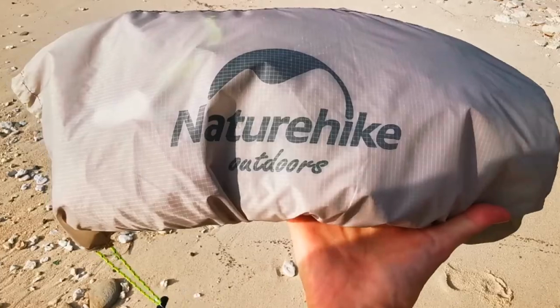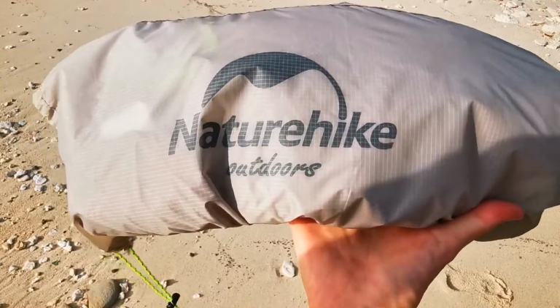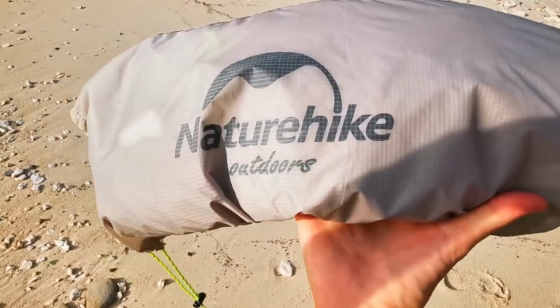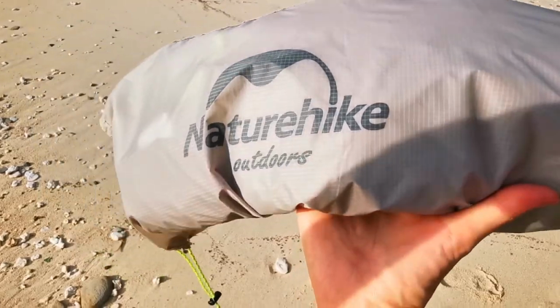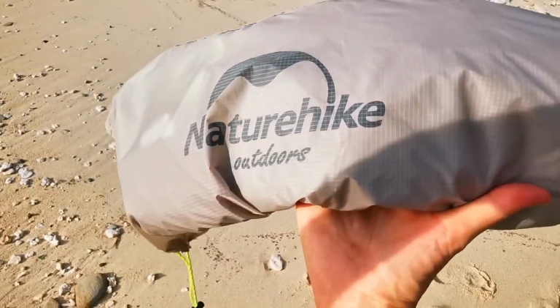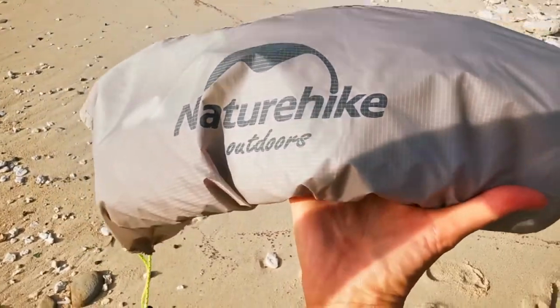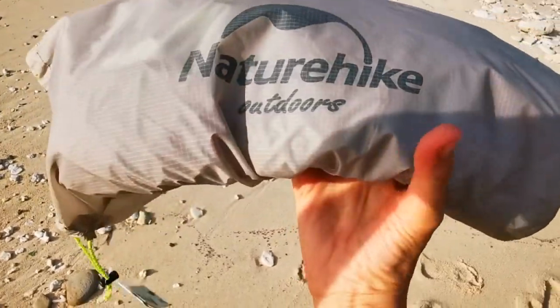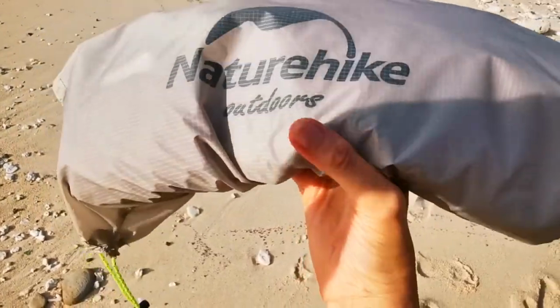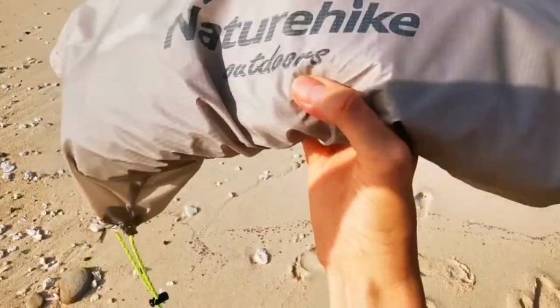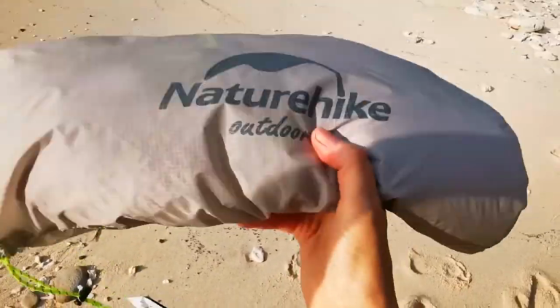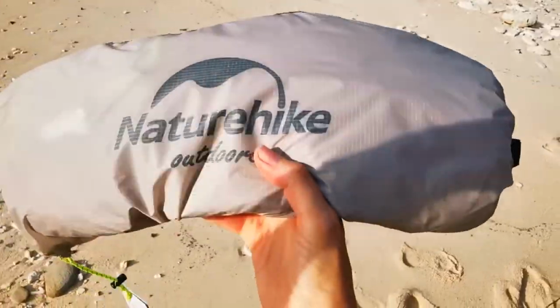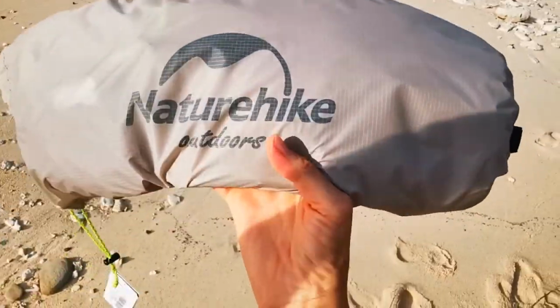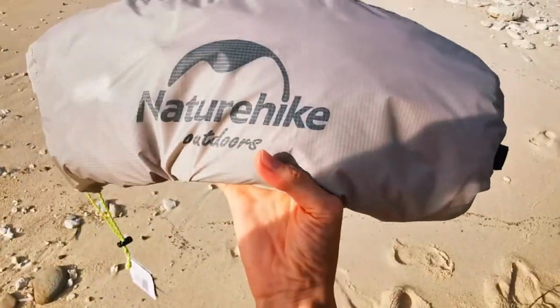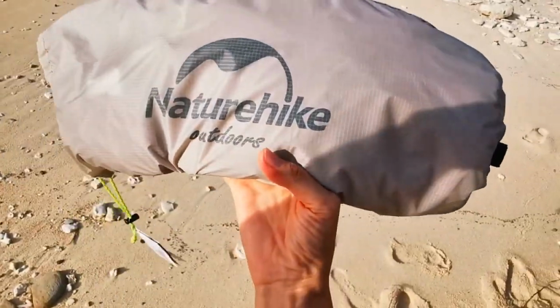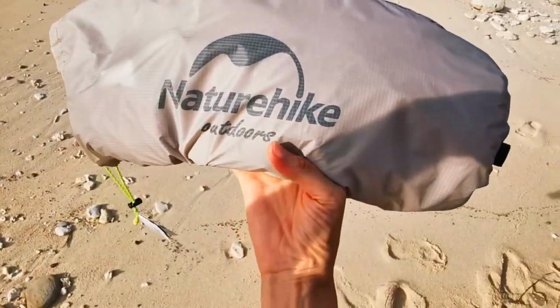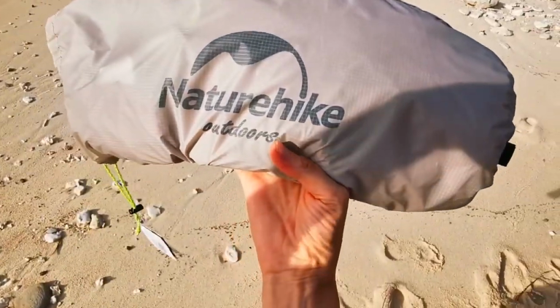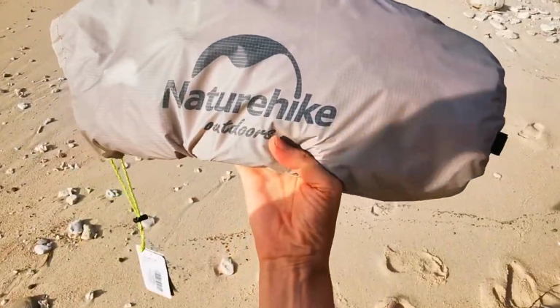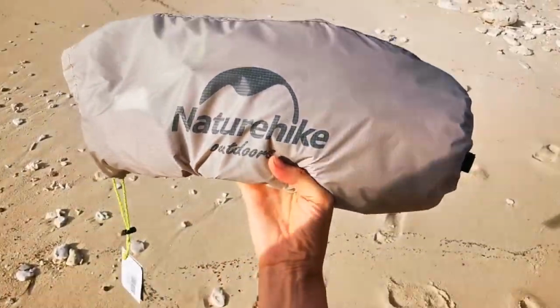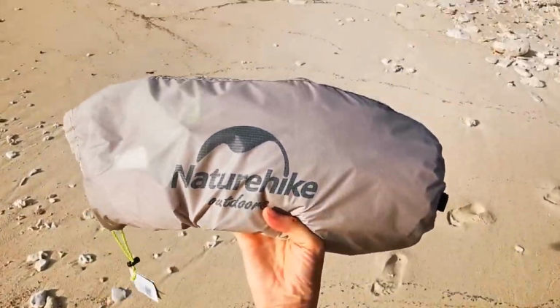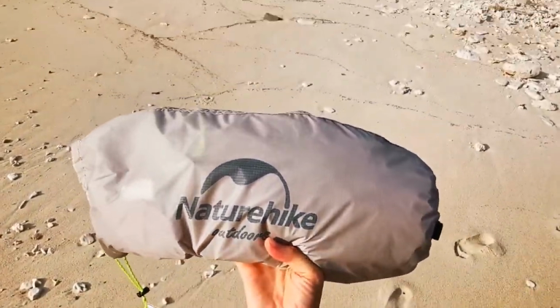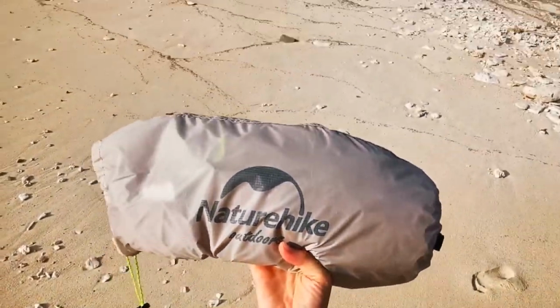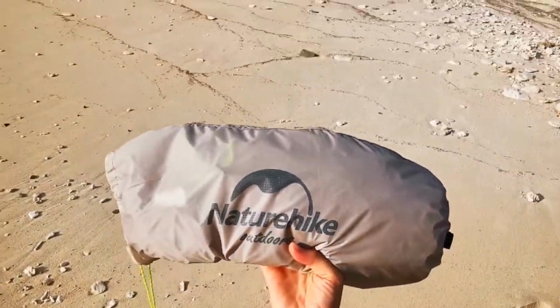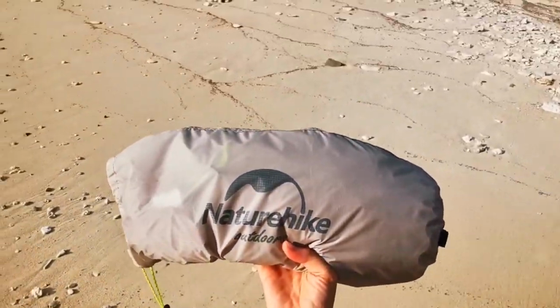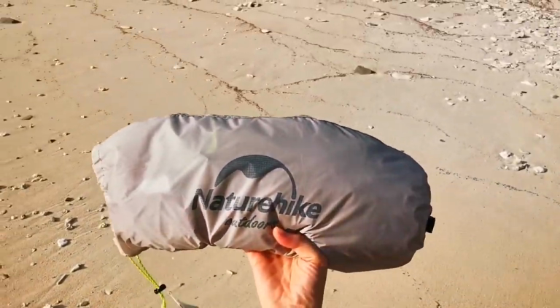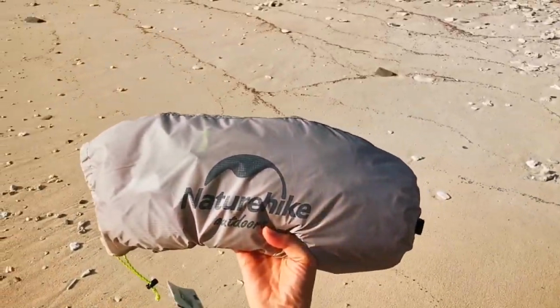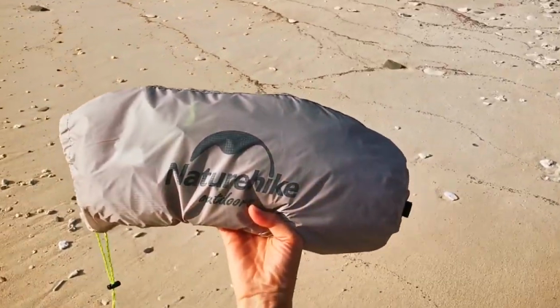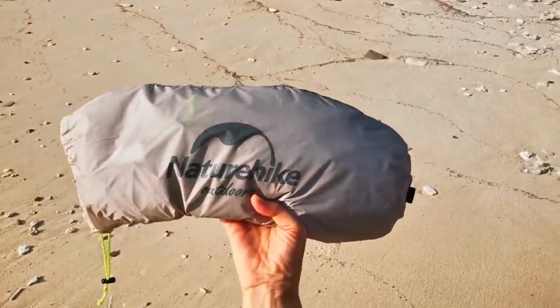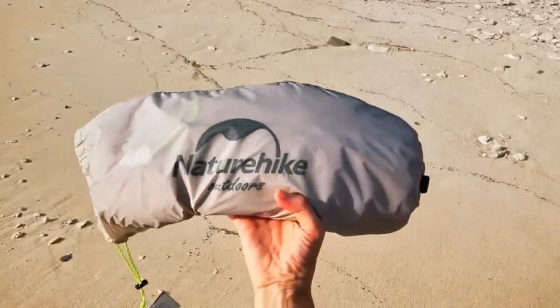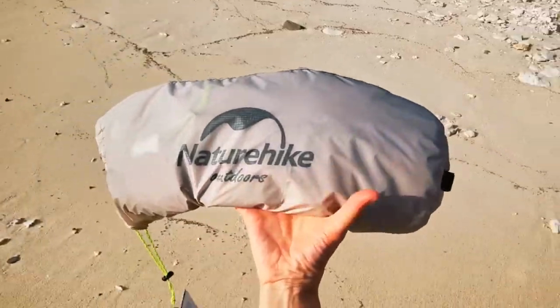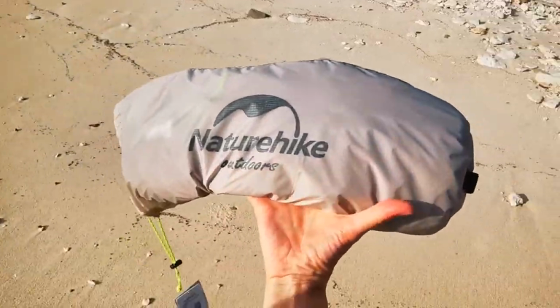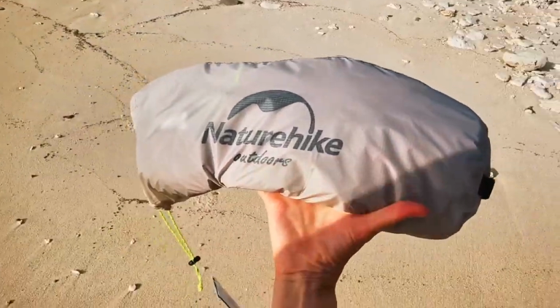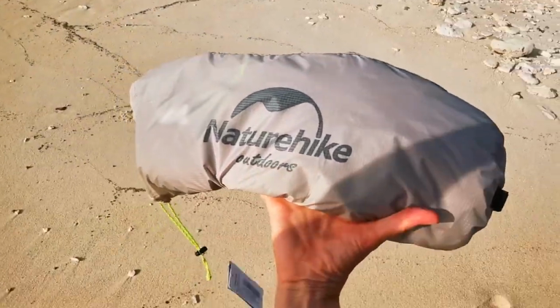And what a beautiful color. I thought it would be more white, but actually it's perfect — it matches the sand on the island.